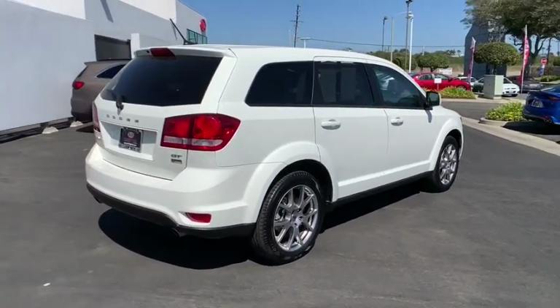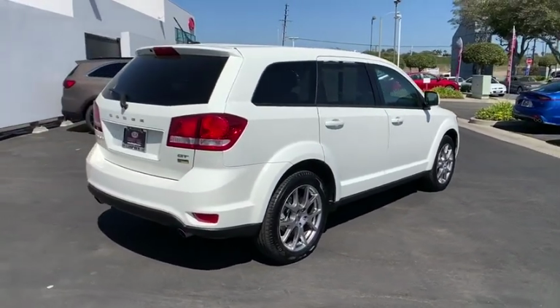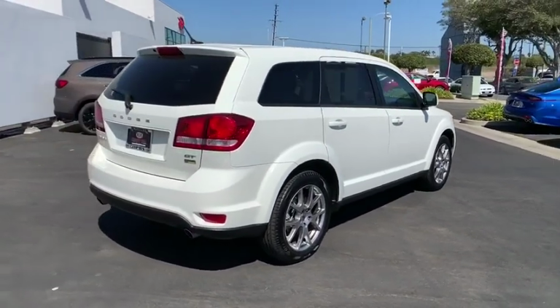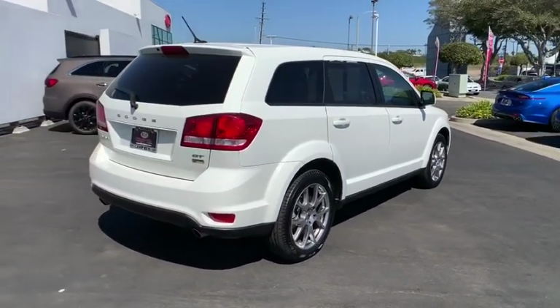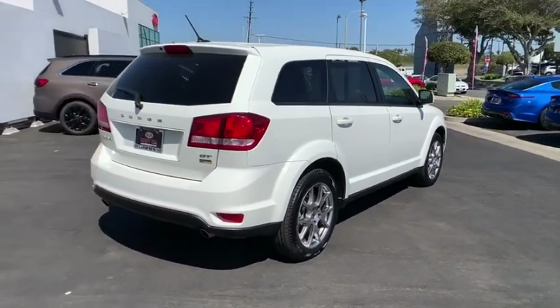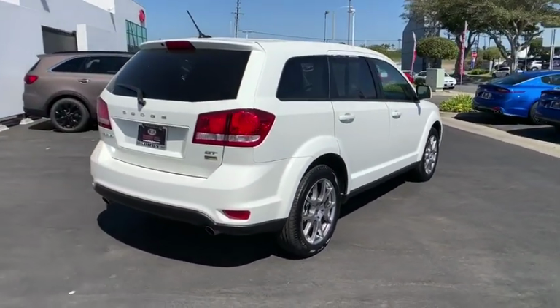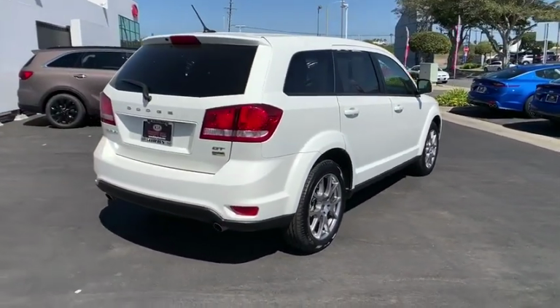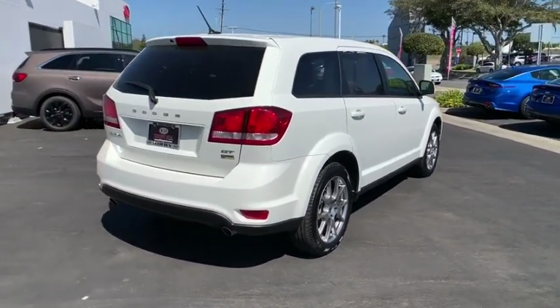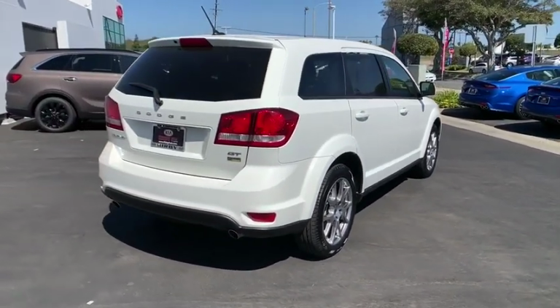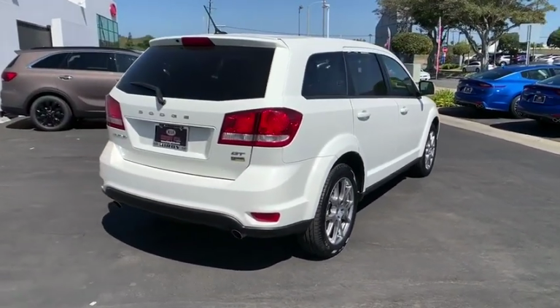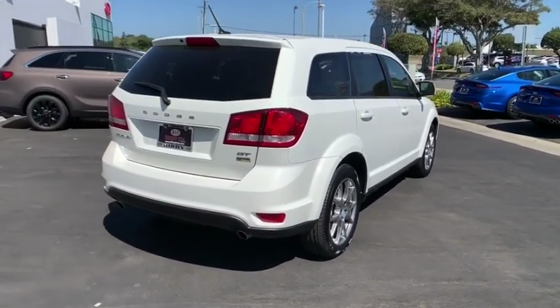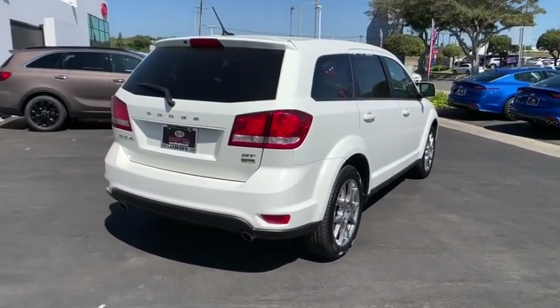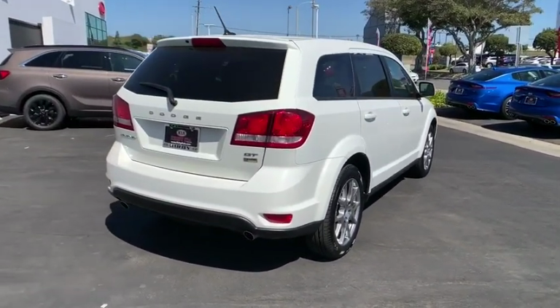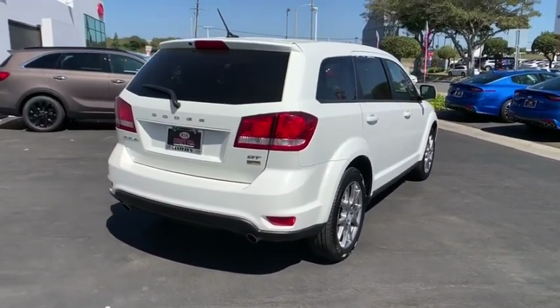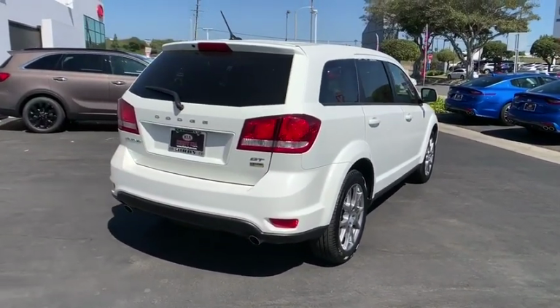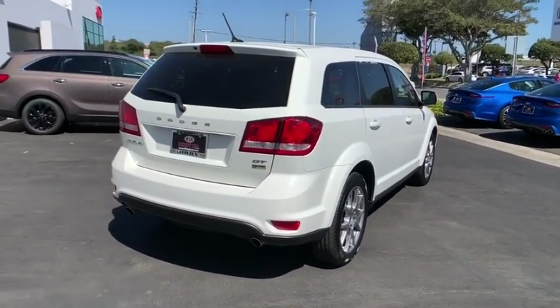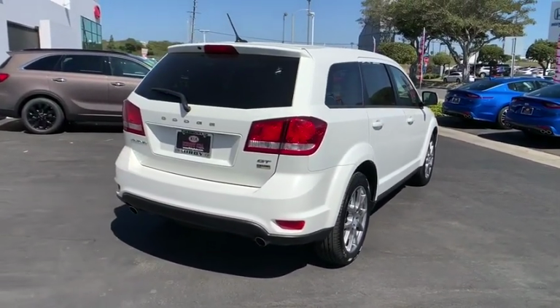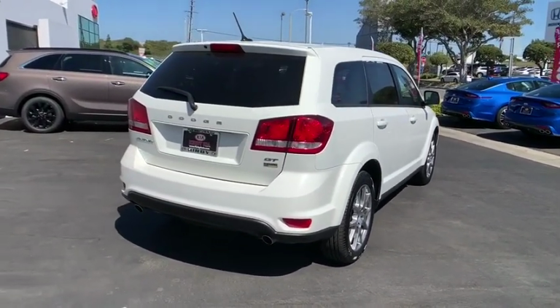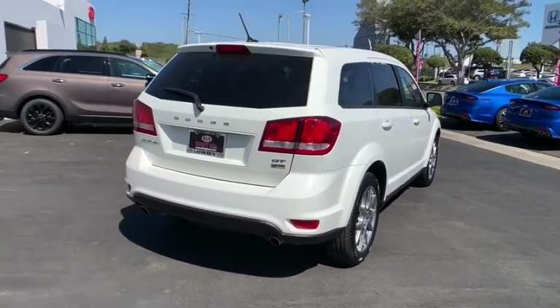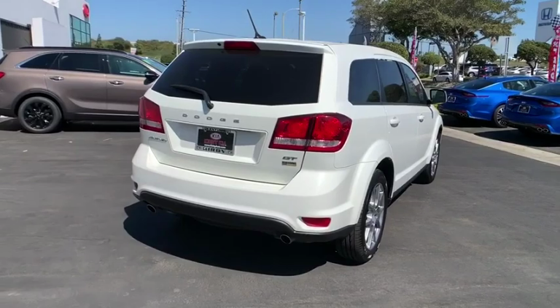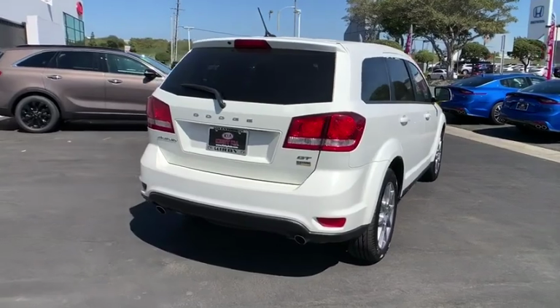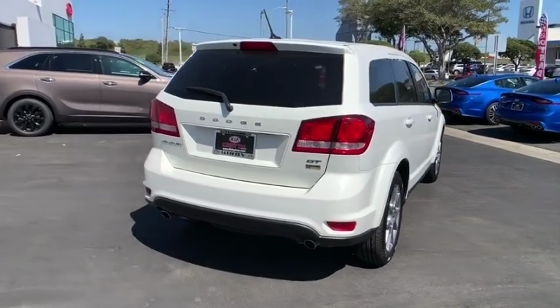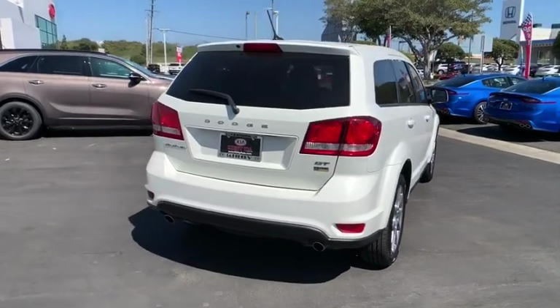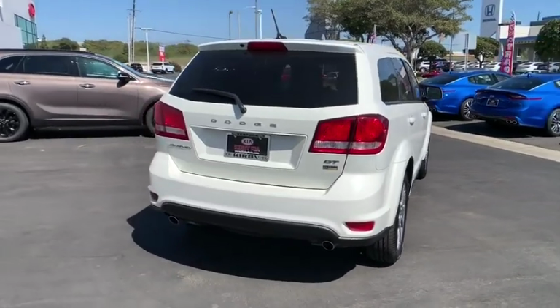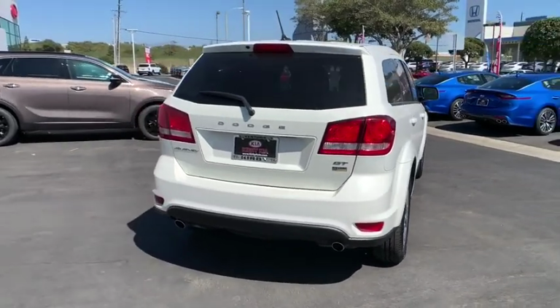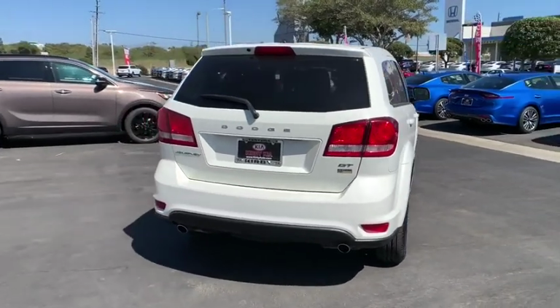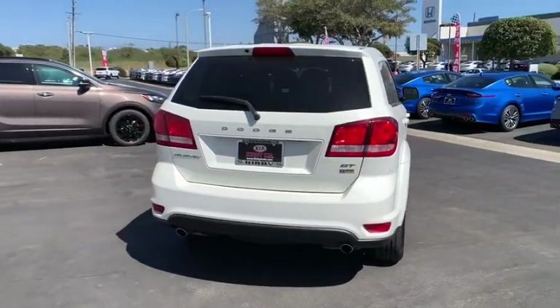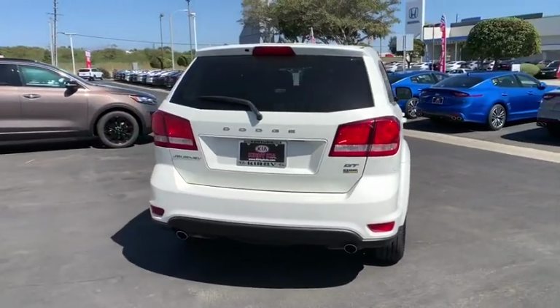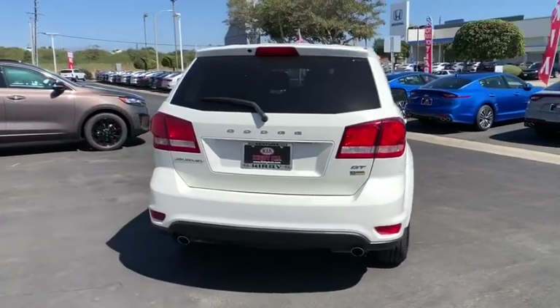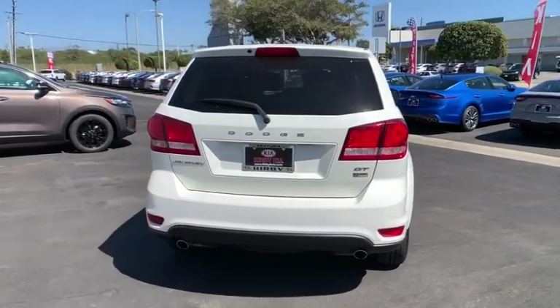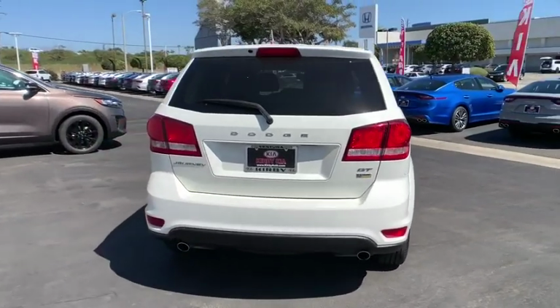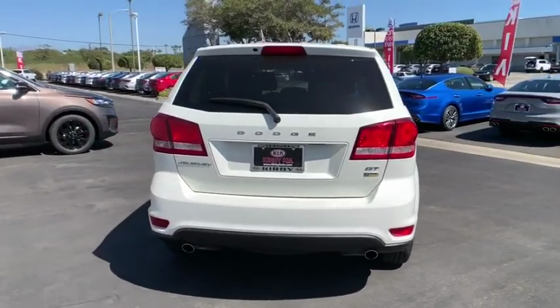This vehicle has less than 40,000 miles. Here are some of this vehicle's great options: Bluetooth,